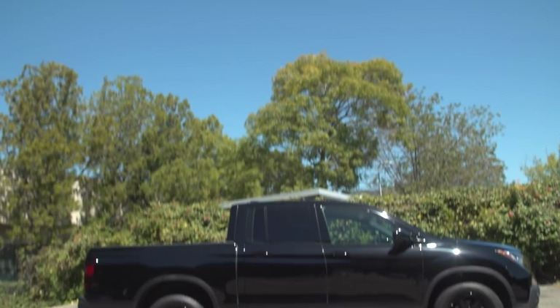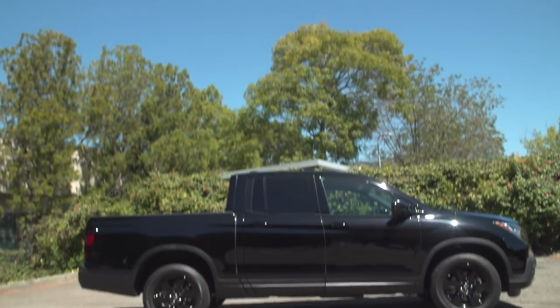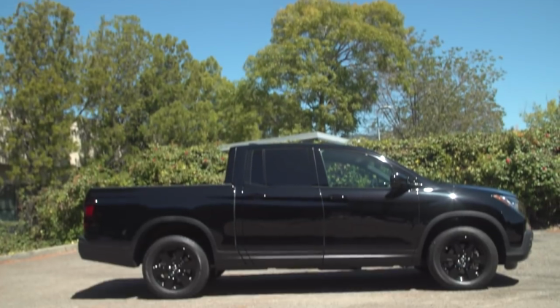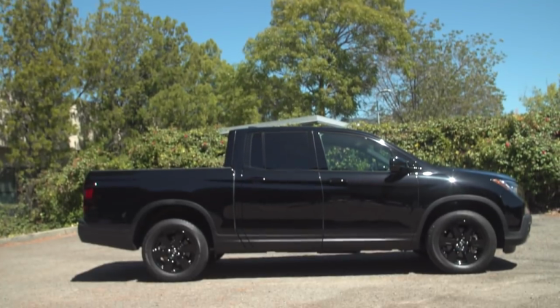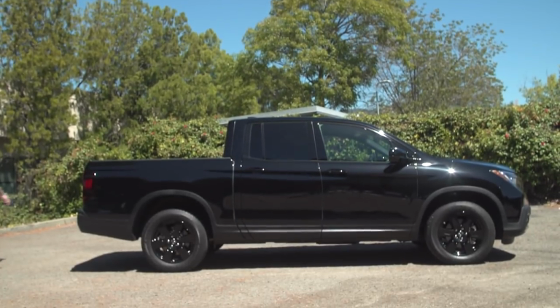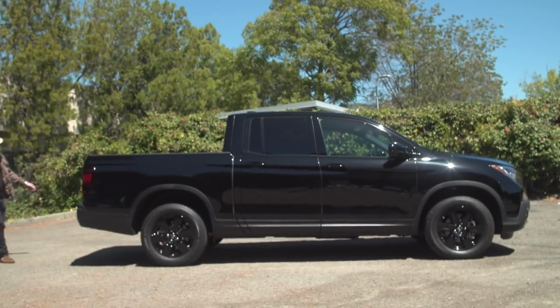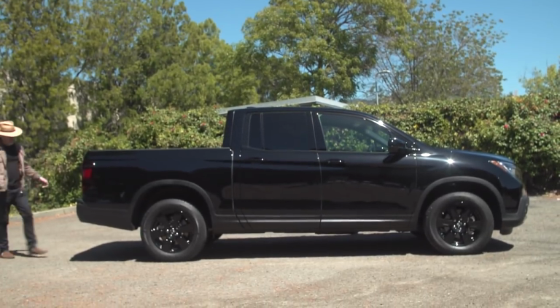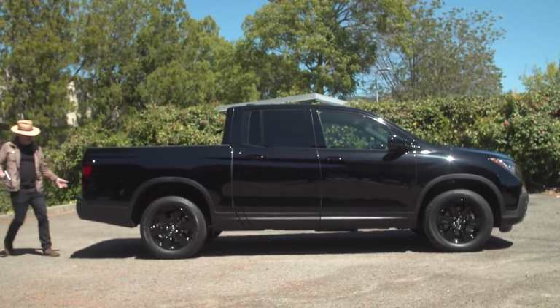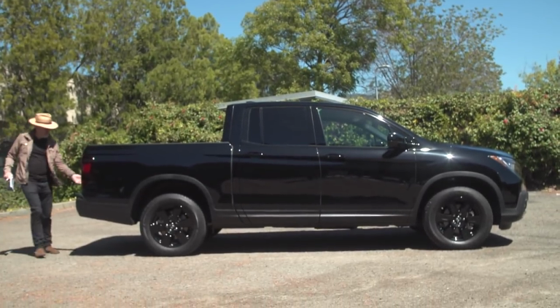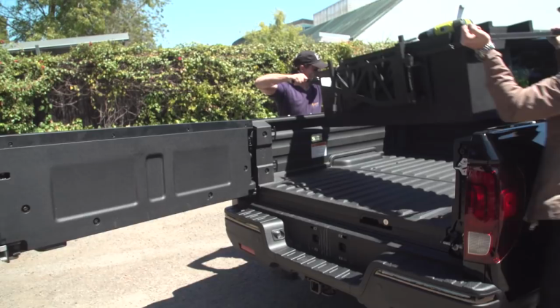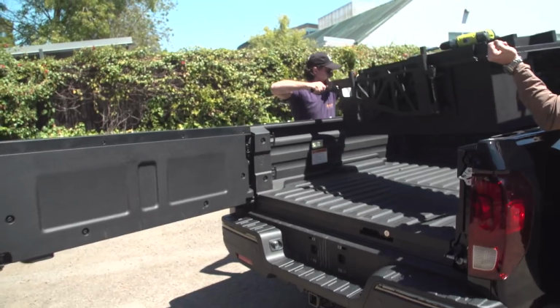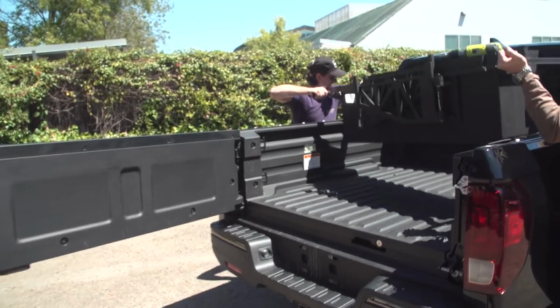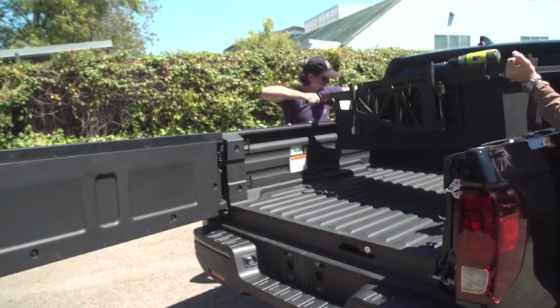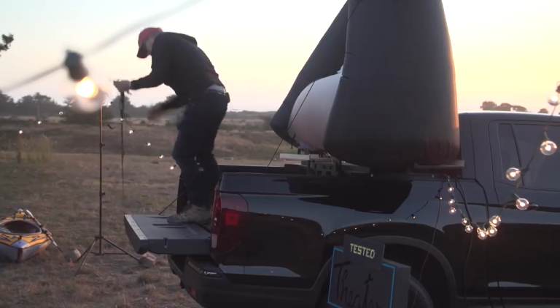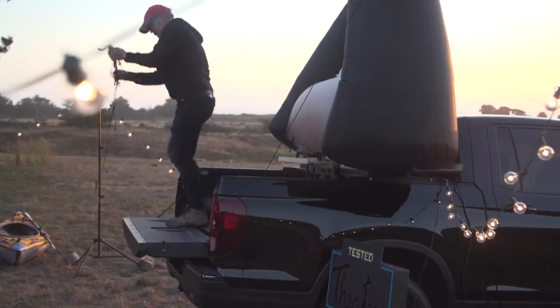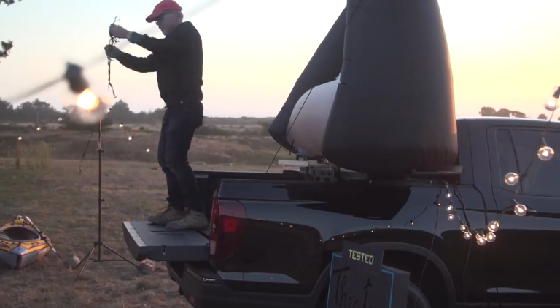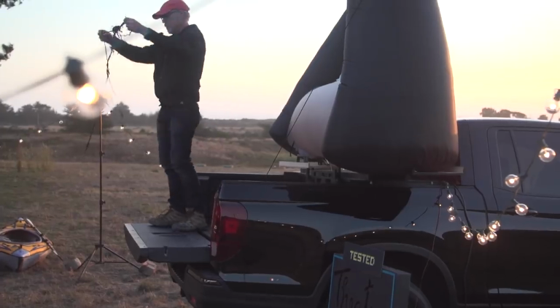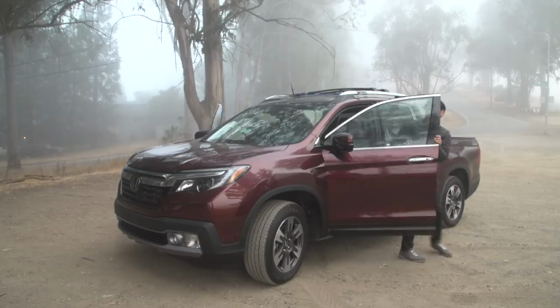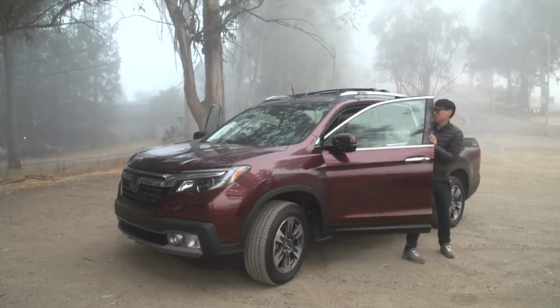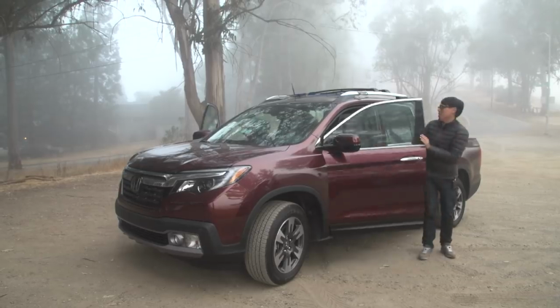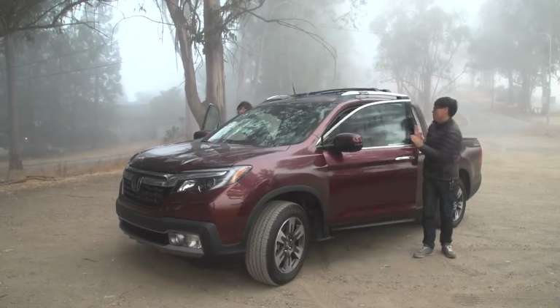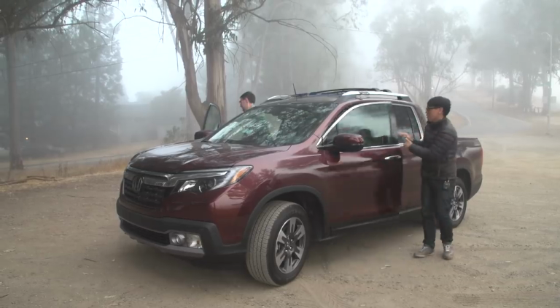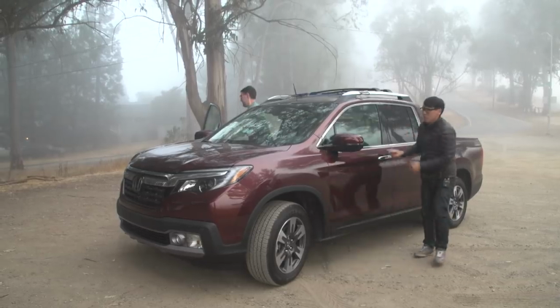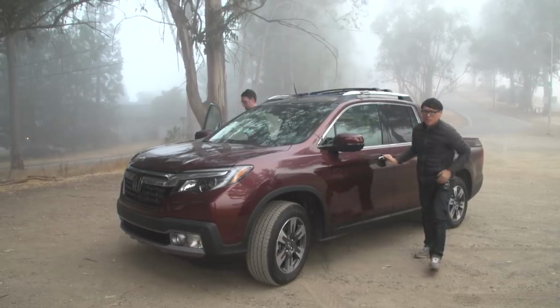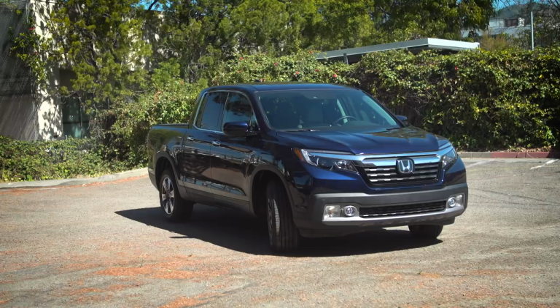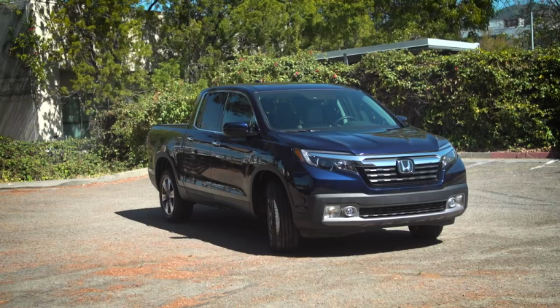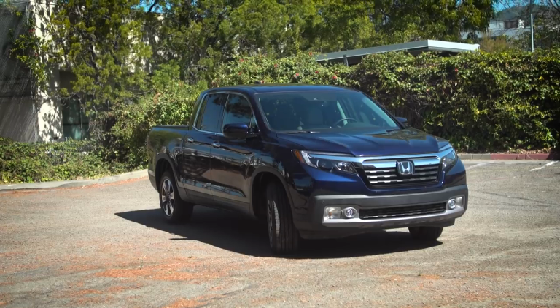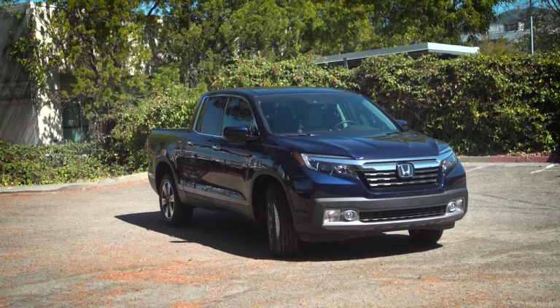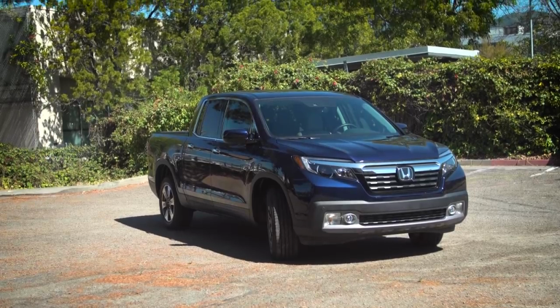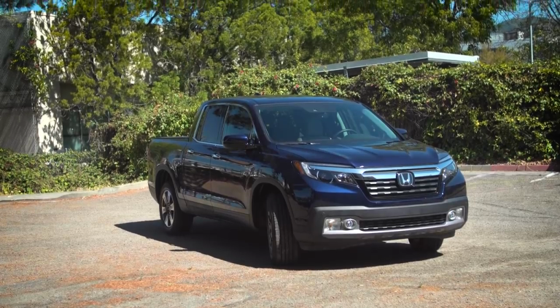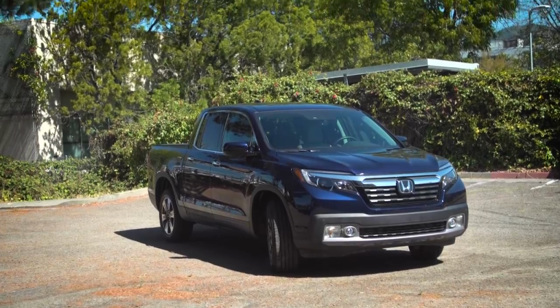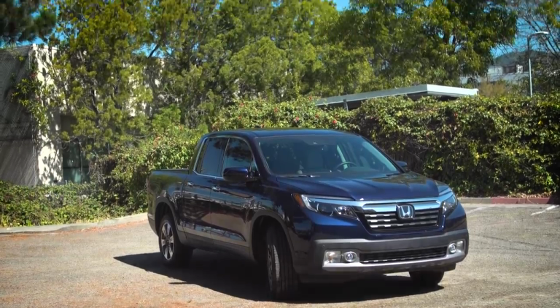Honda recently gave us the chance to make our wildest pickup truck dreams come true and to trick out a bunch of their new Ridgeline trucks.